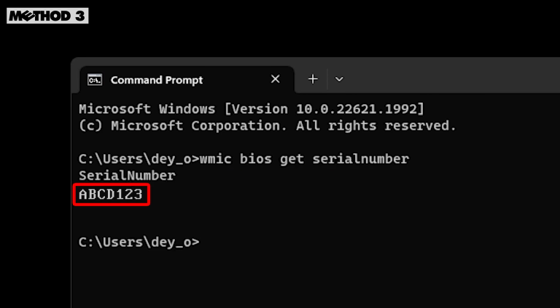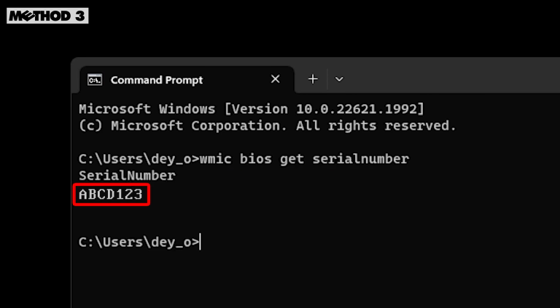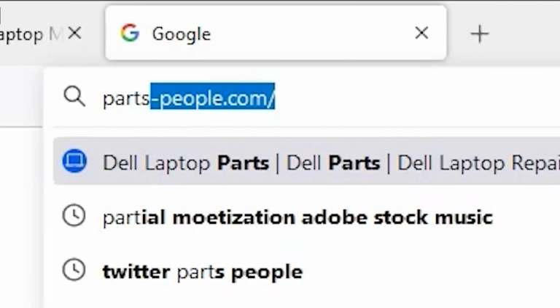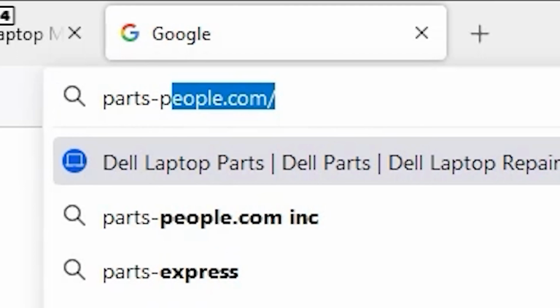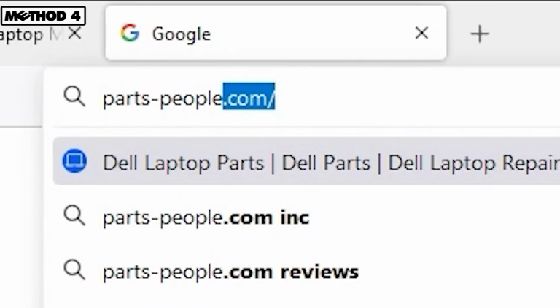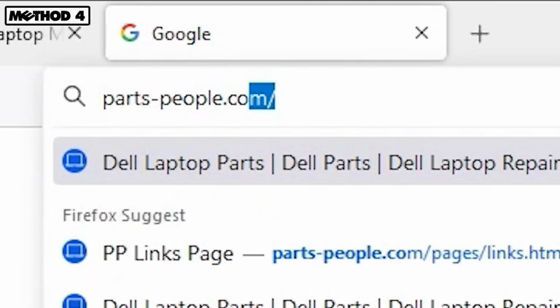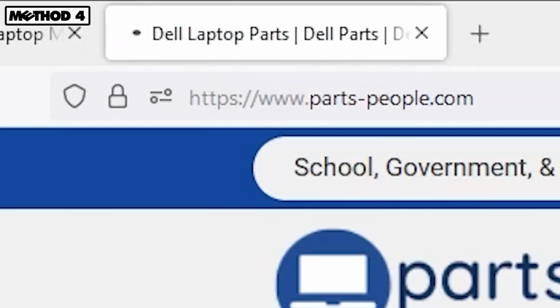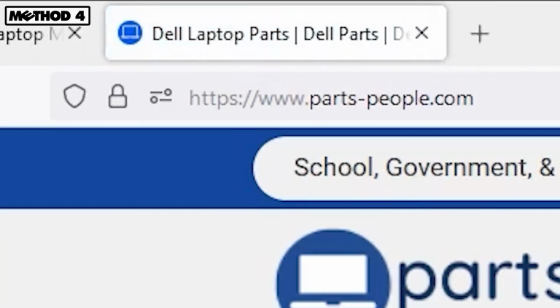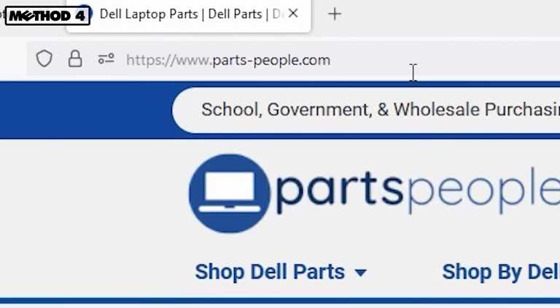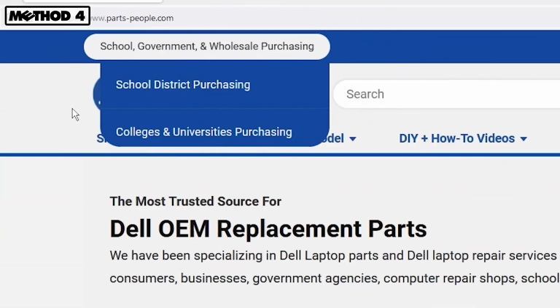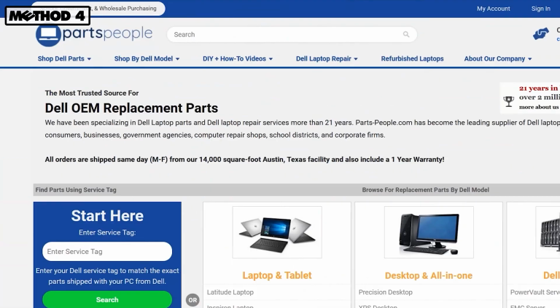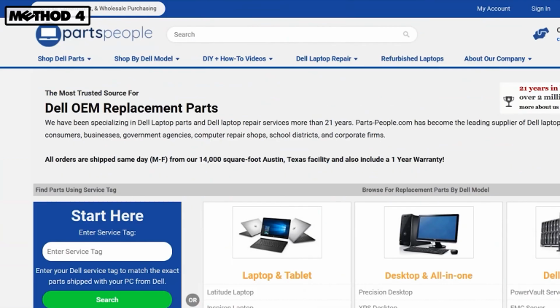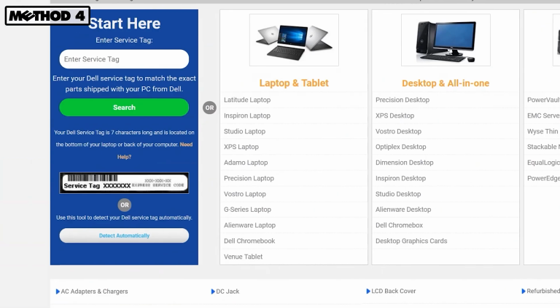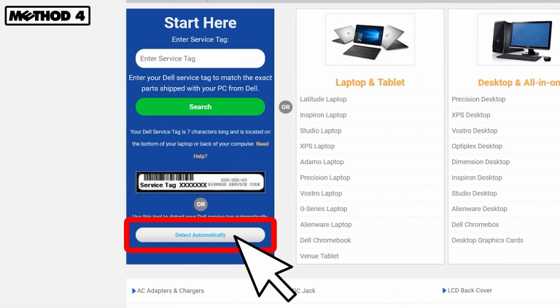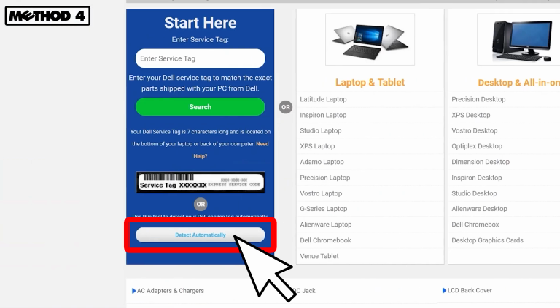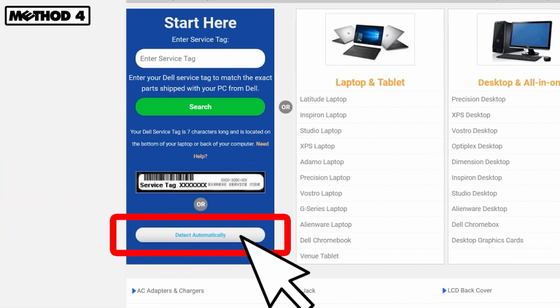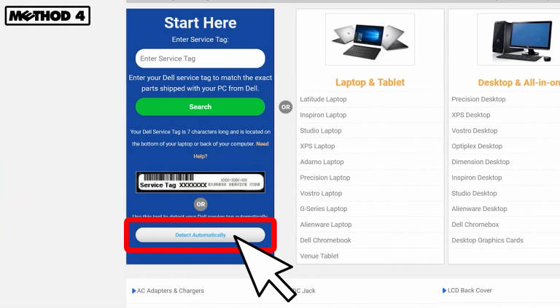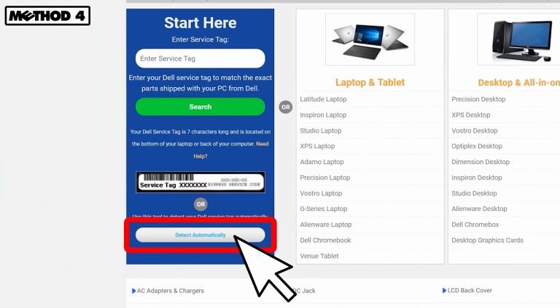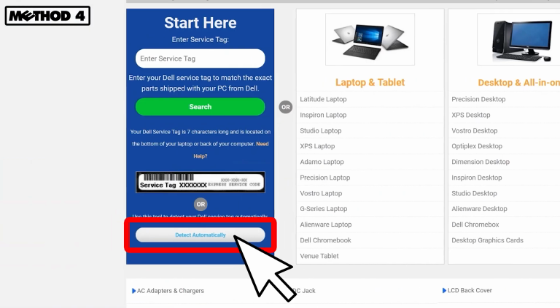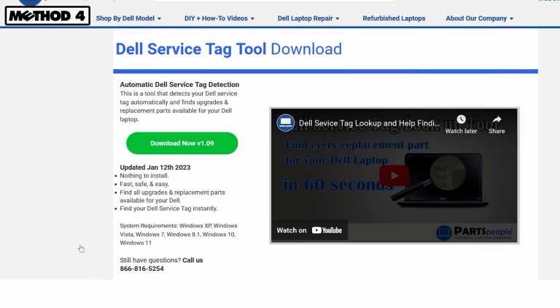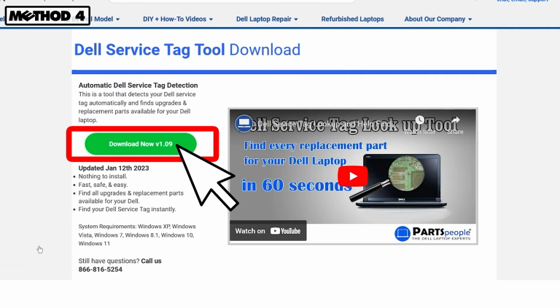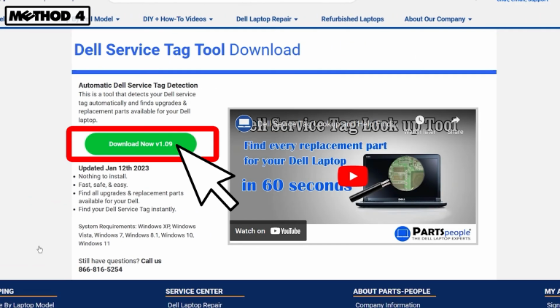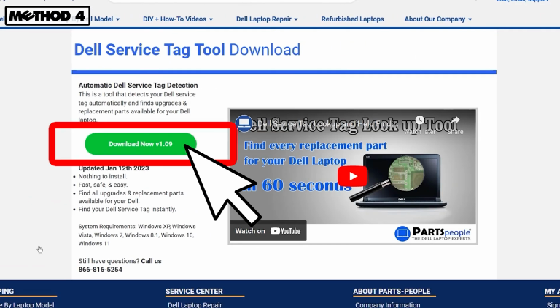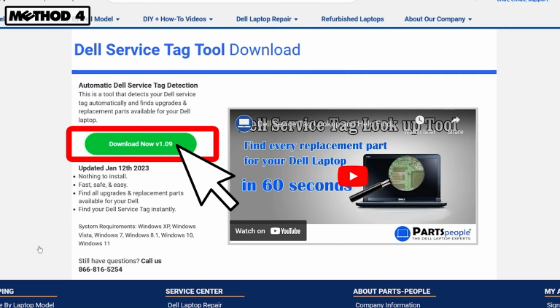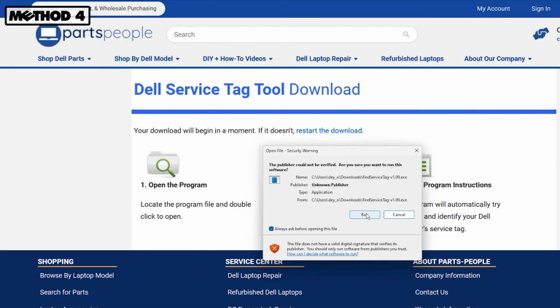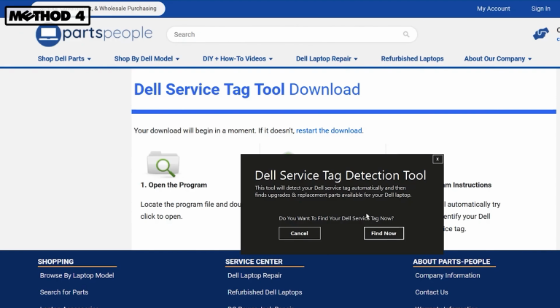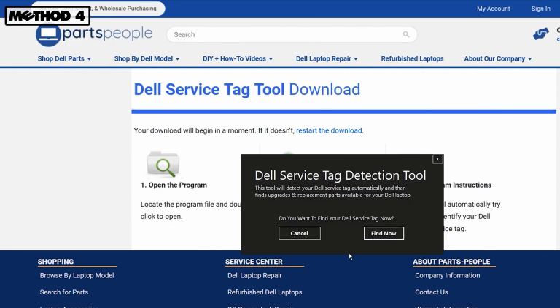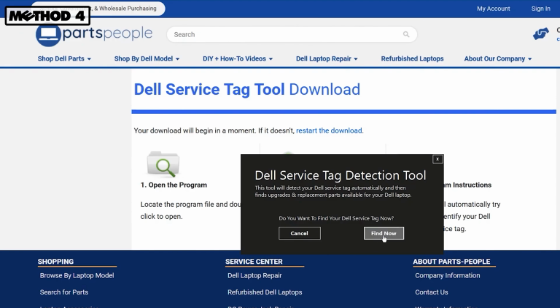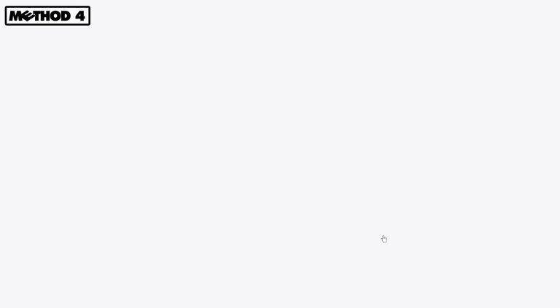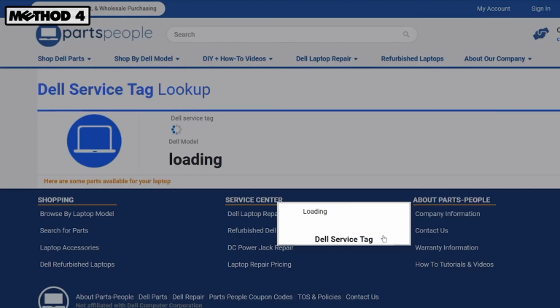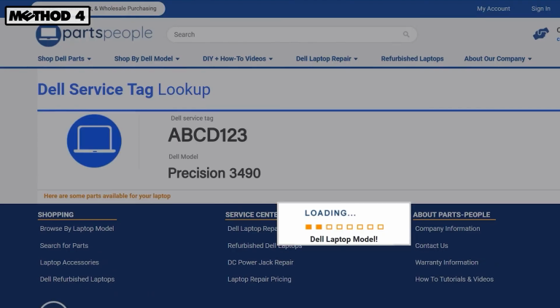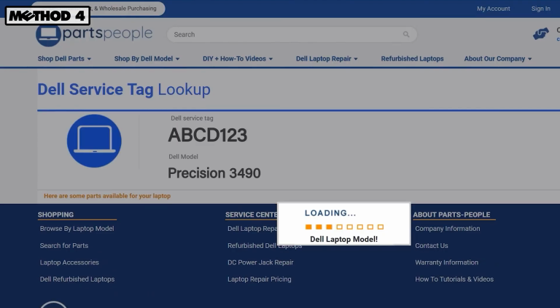Alternatively, we've built a tool on our site that does the work for you. There's nothing to install and it'll also take you to a list of compatible parts for your model.